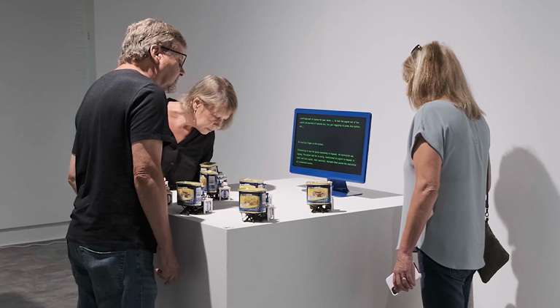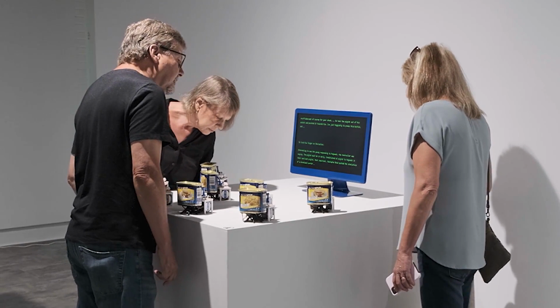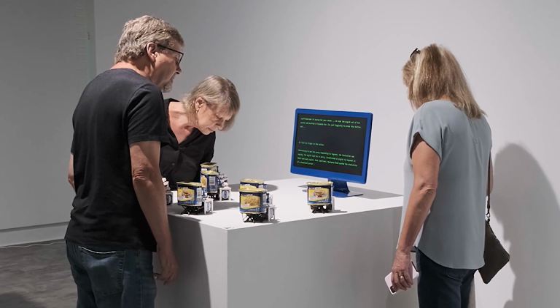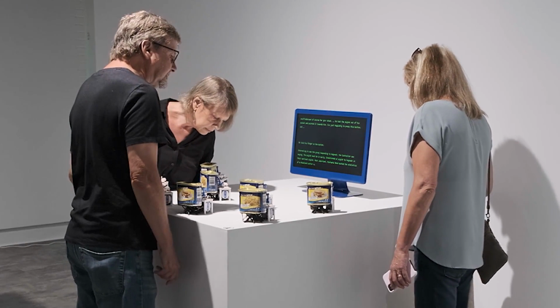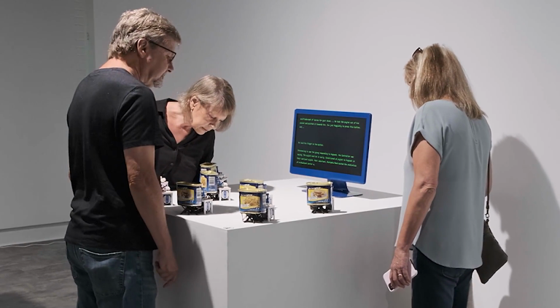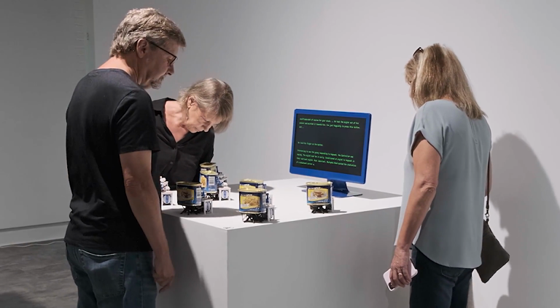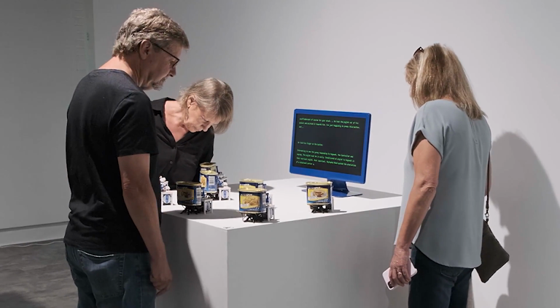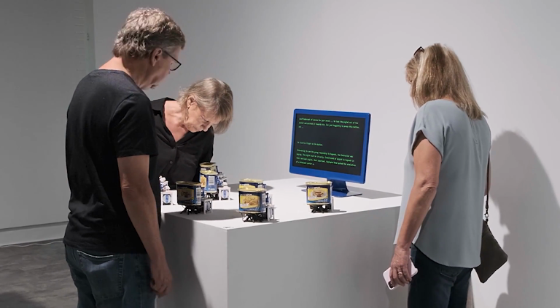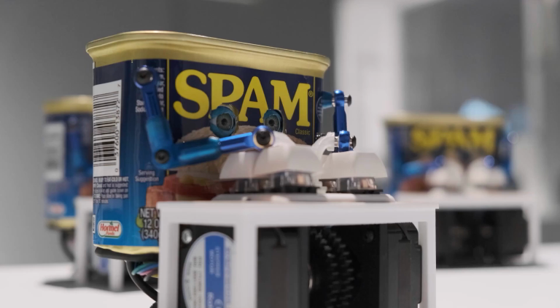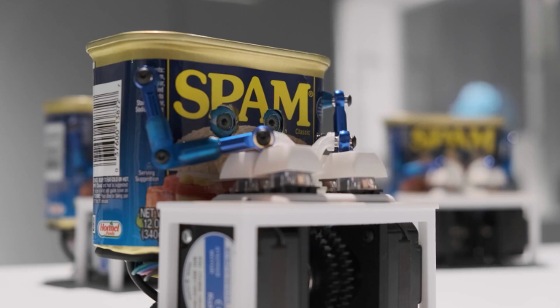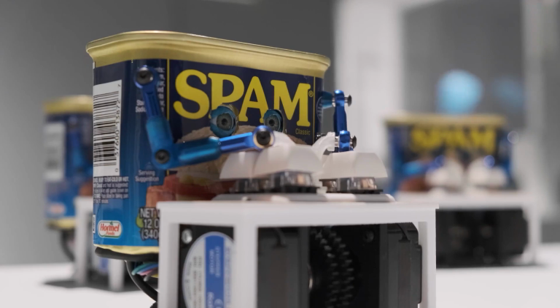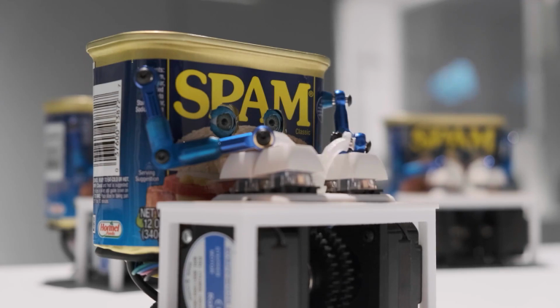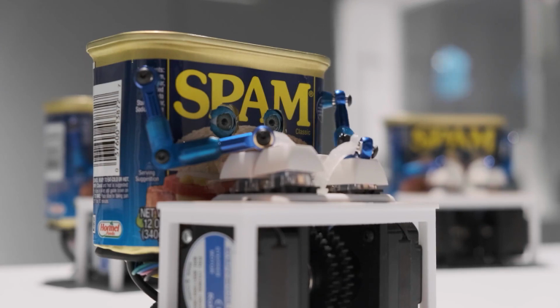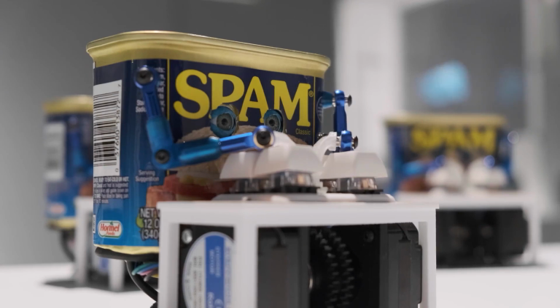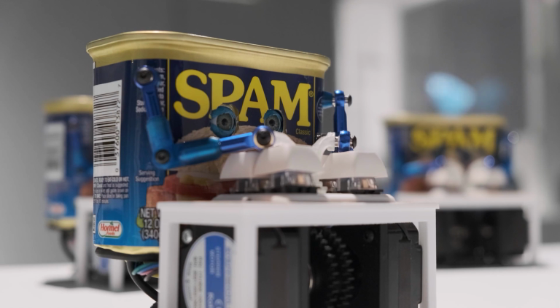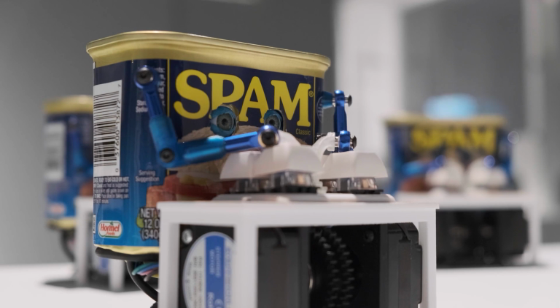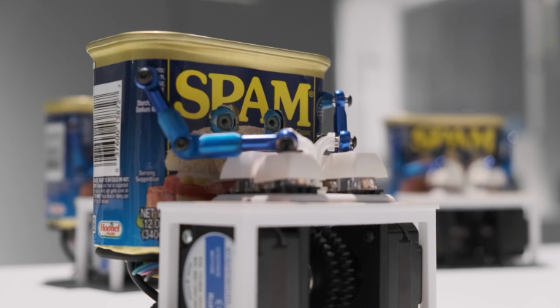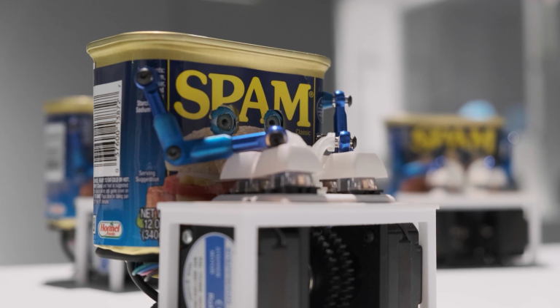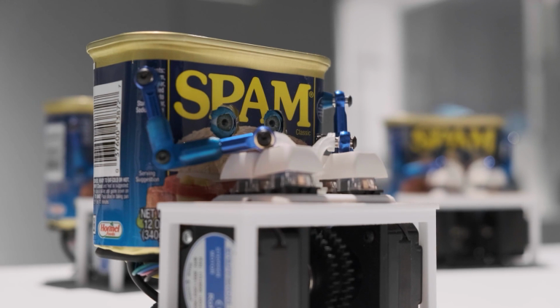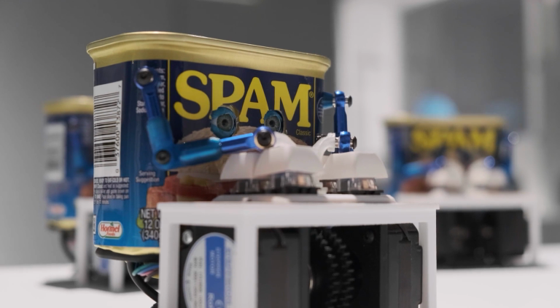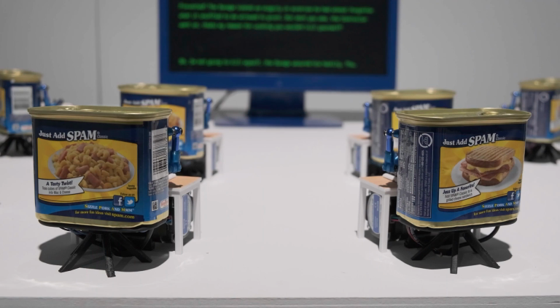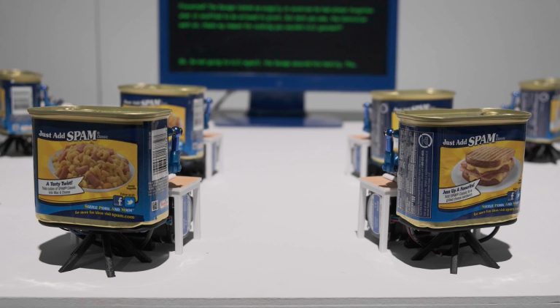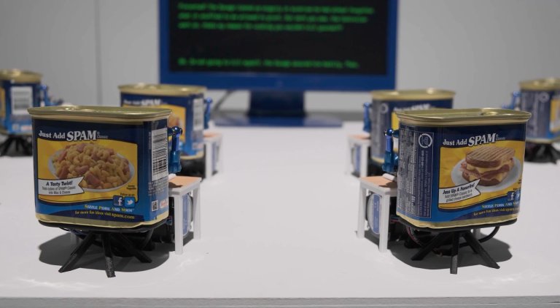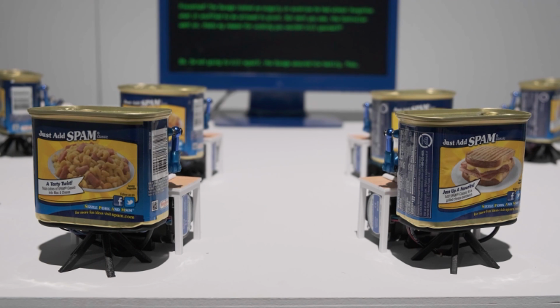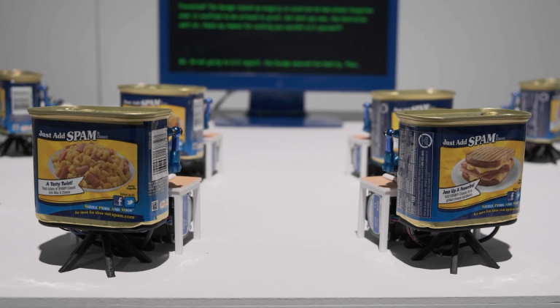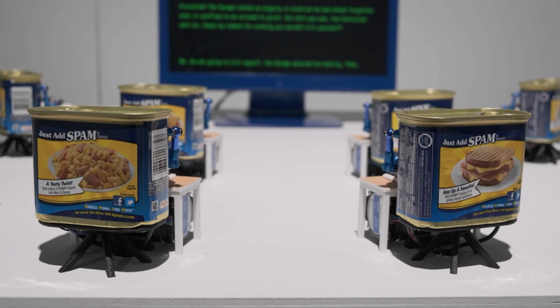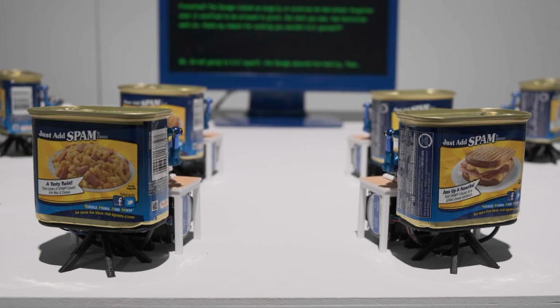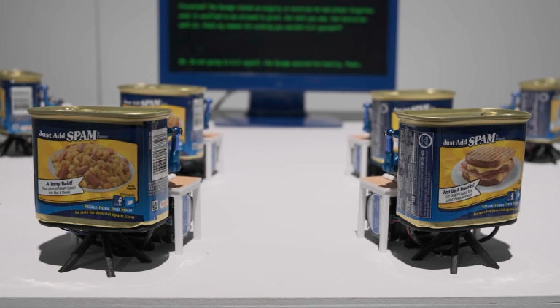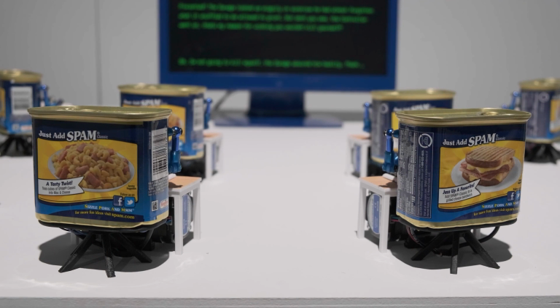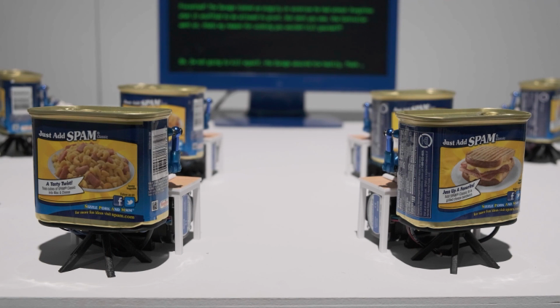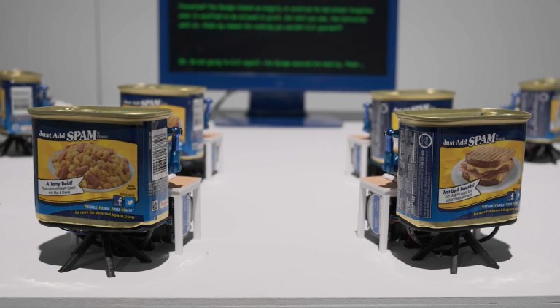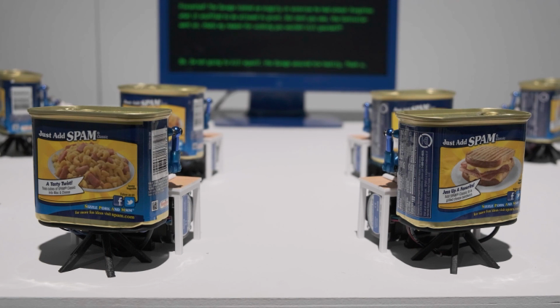I'll go as far as to say that this is probably the coolest AI and canned meat project we'll see all year. Prove me wrong.